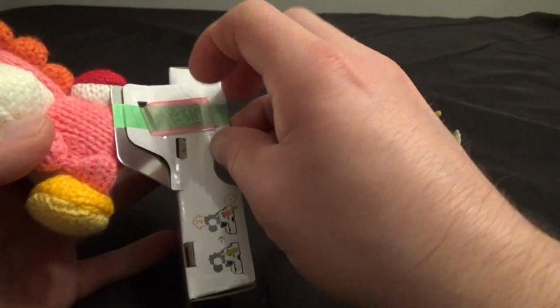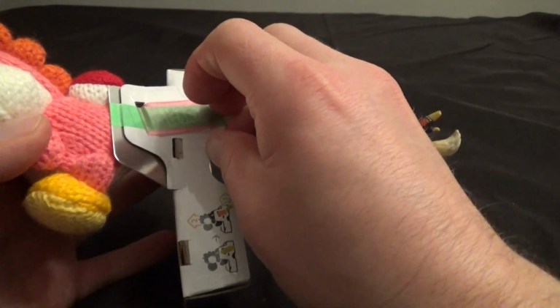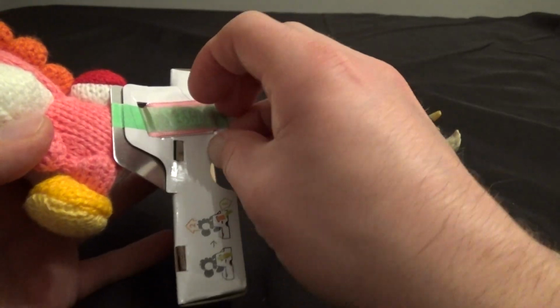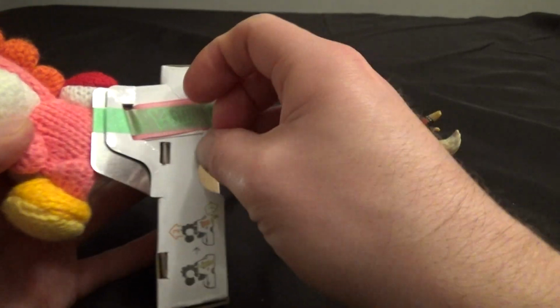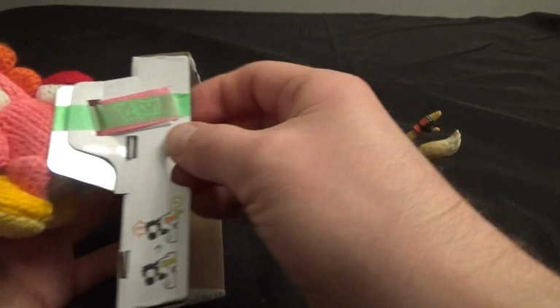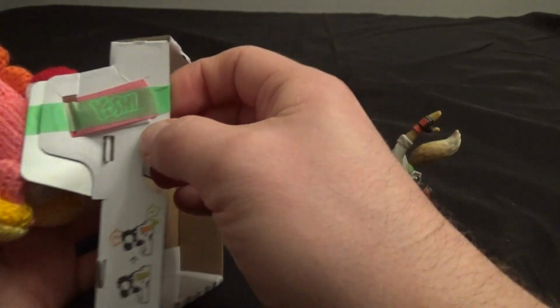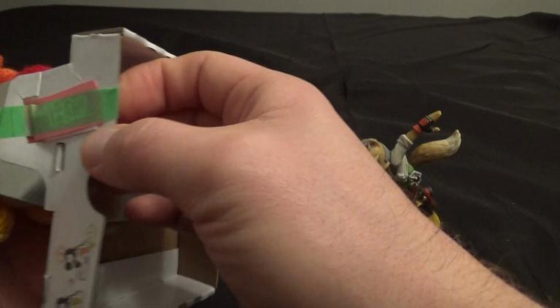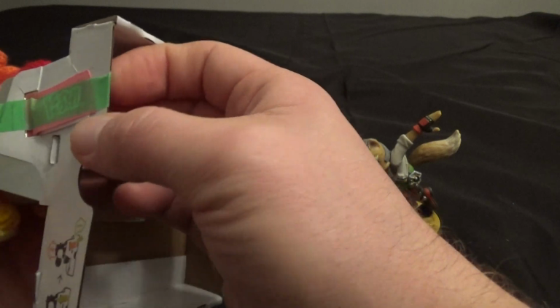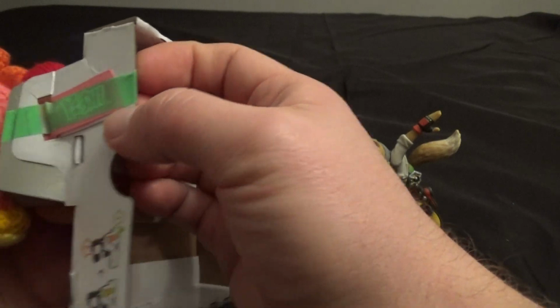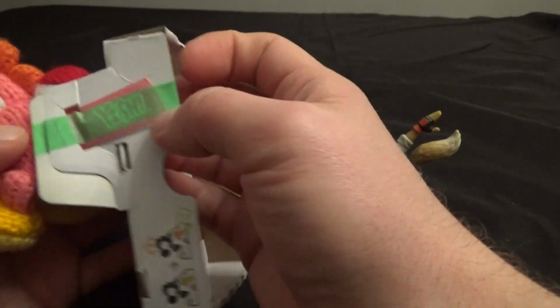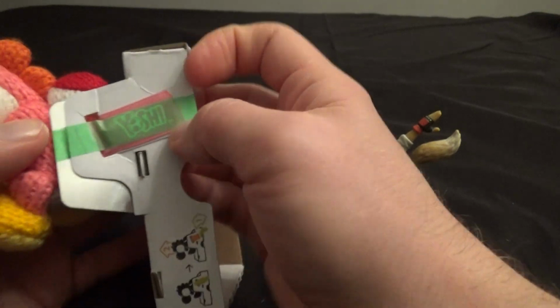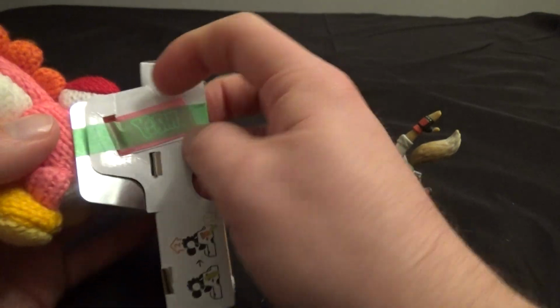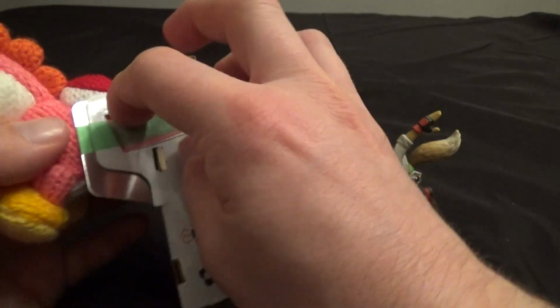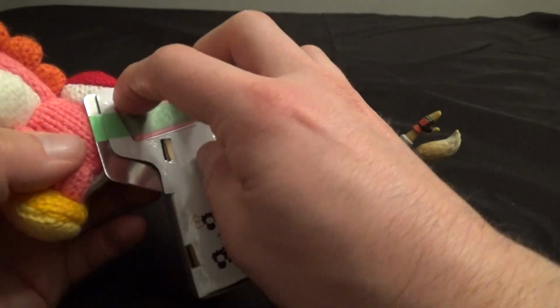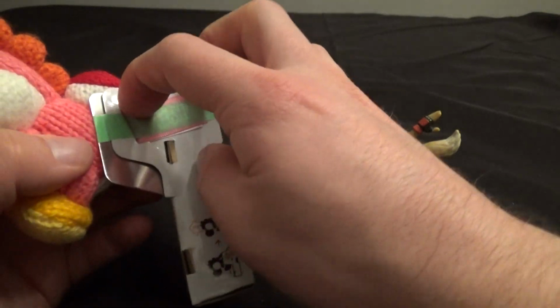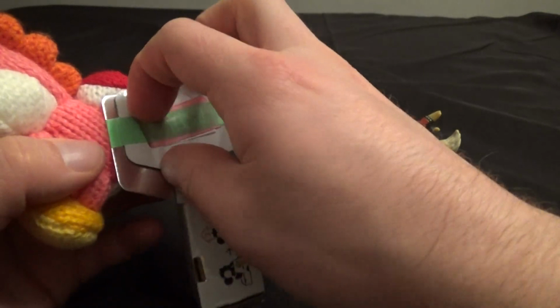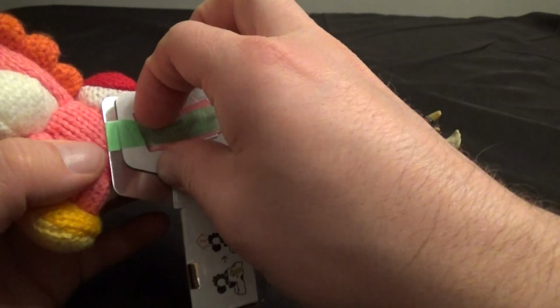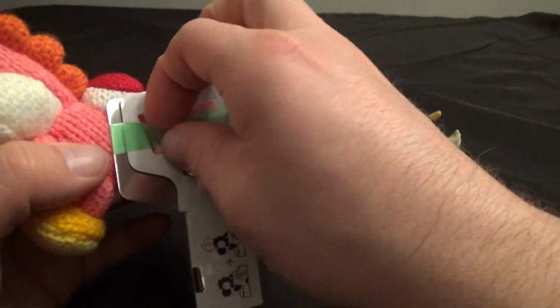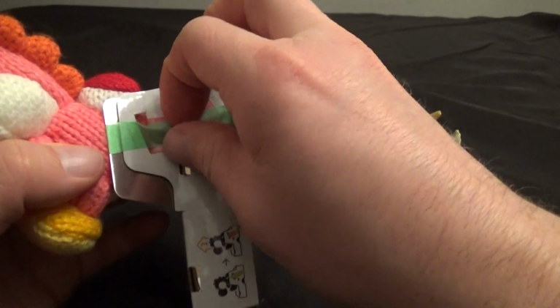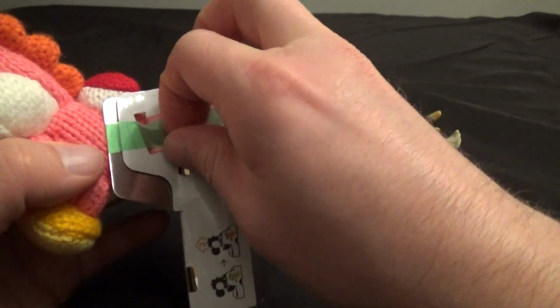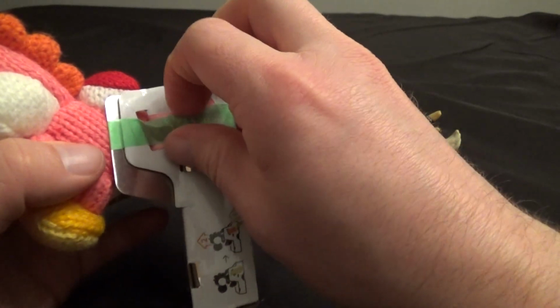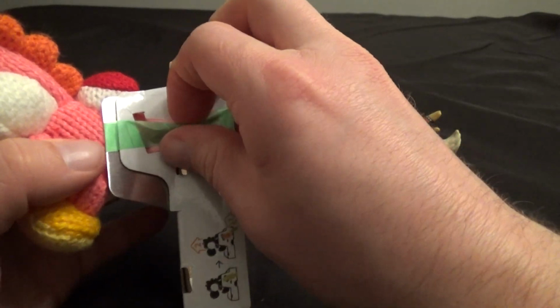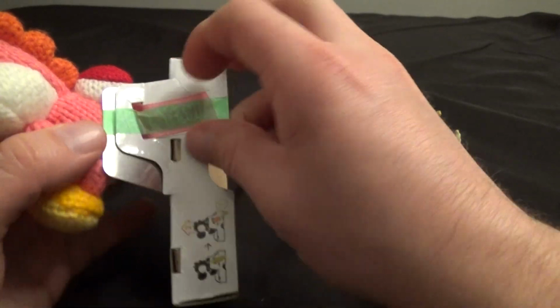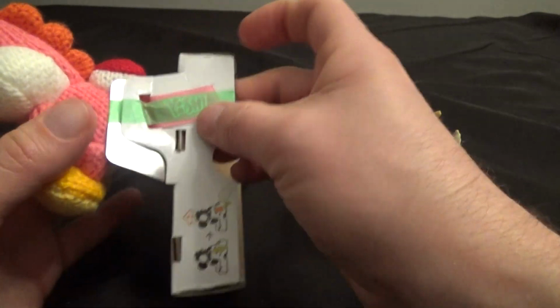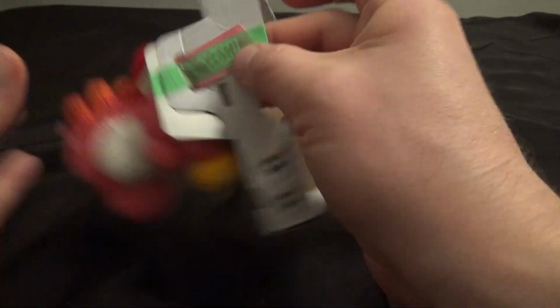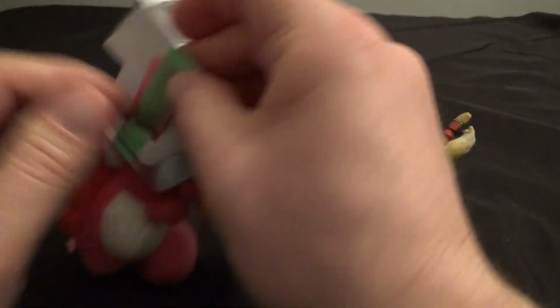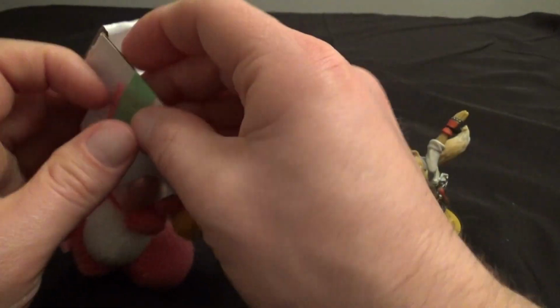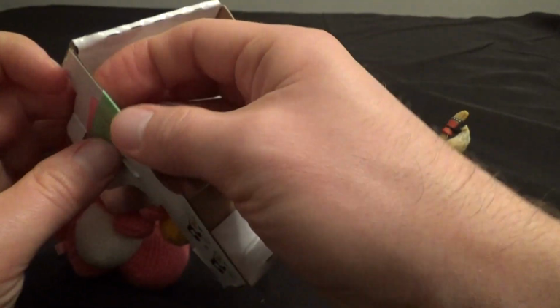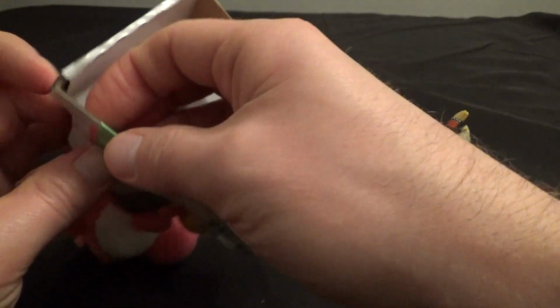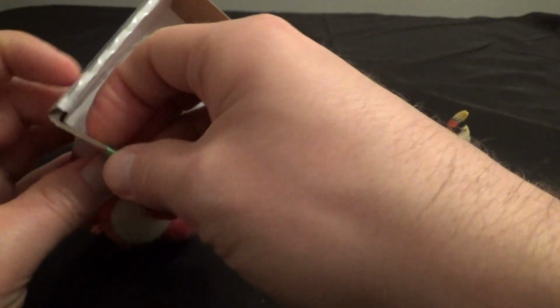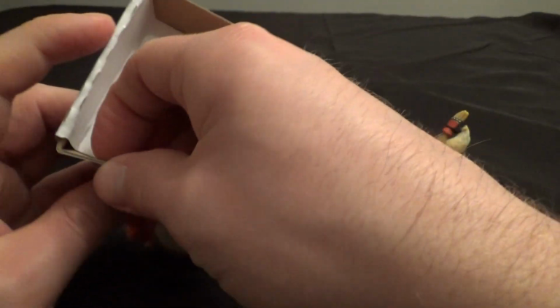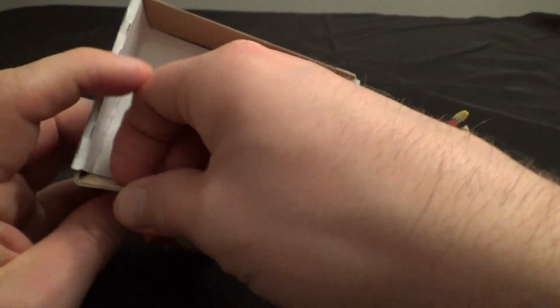The Yarn ones are a little bit different — they don't come out as easily. You can see we've got a tag on there.